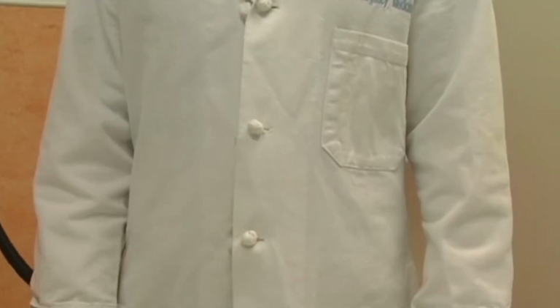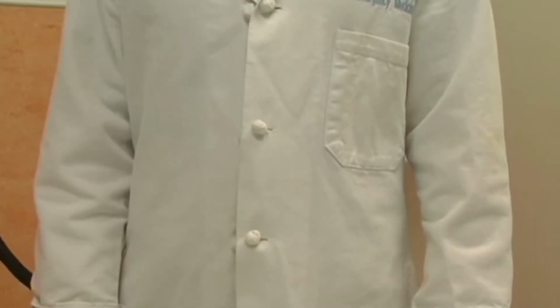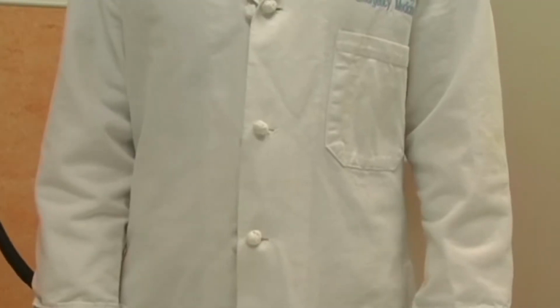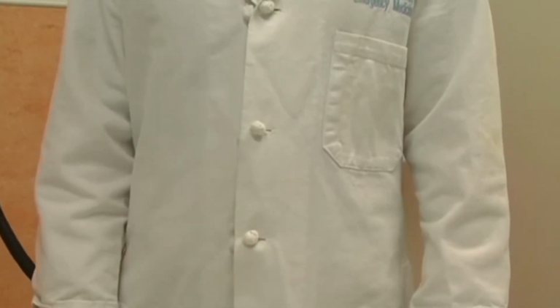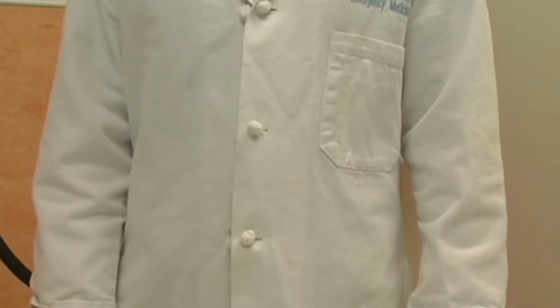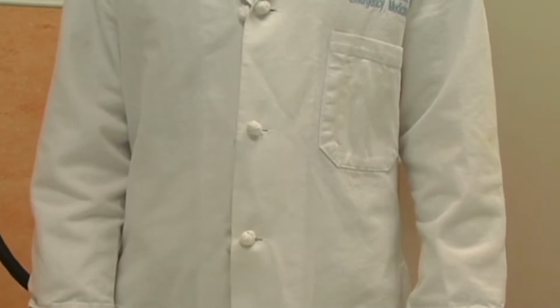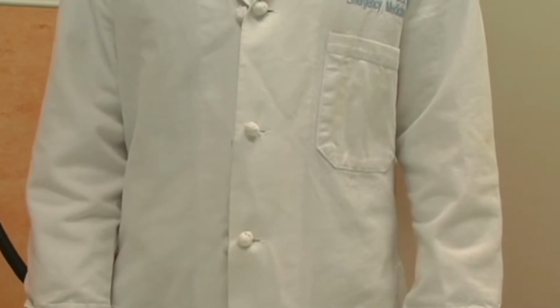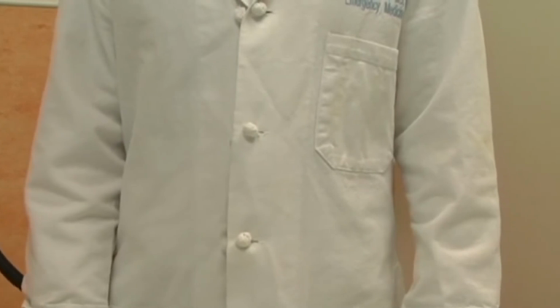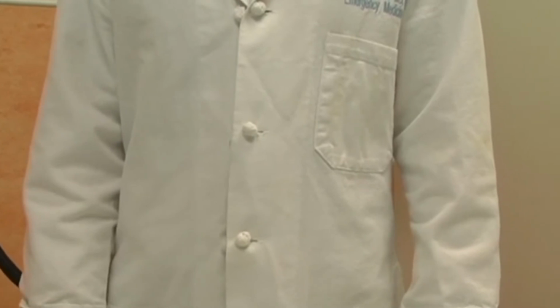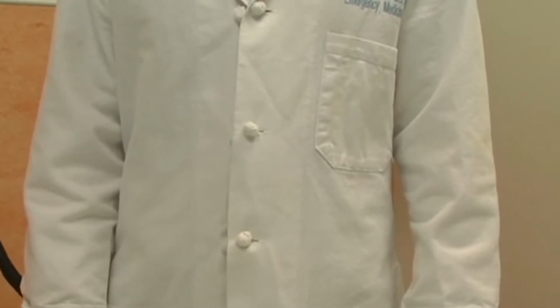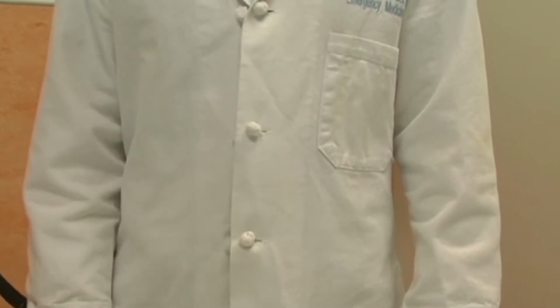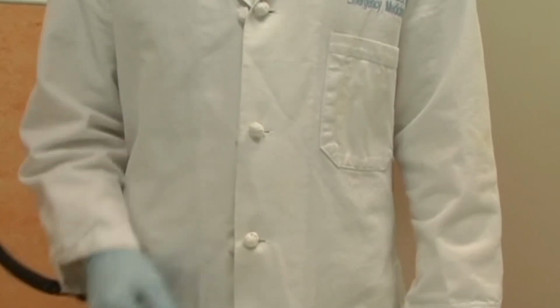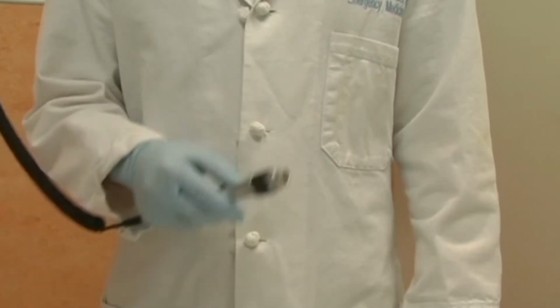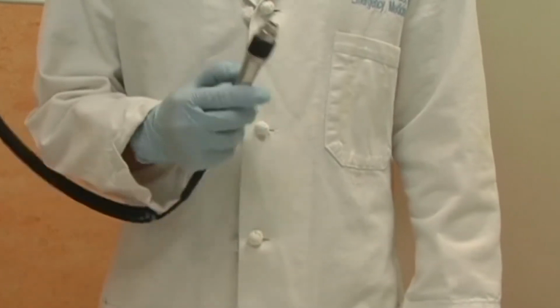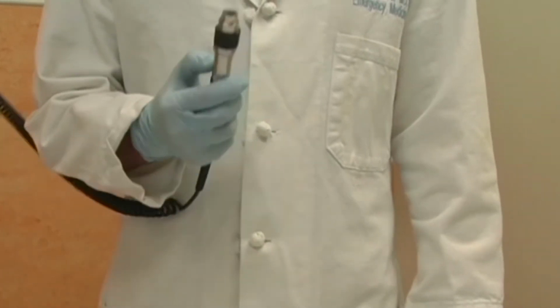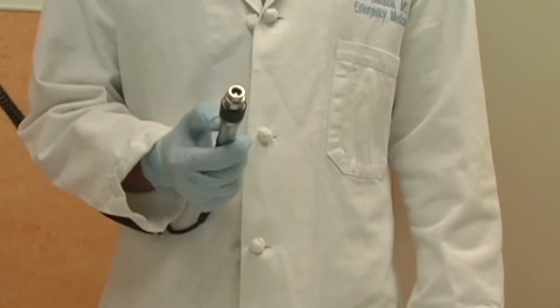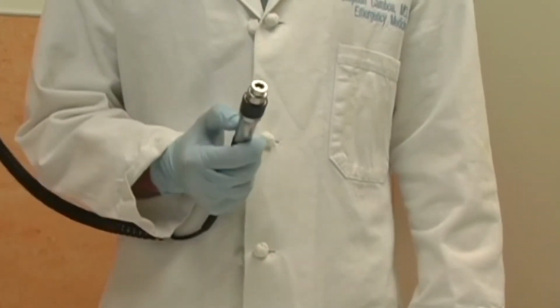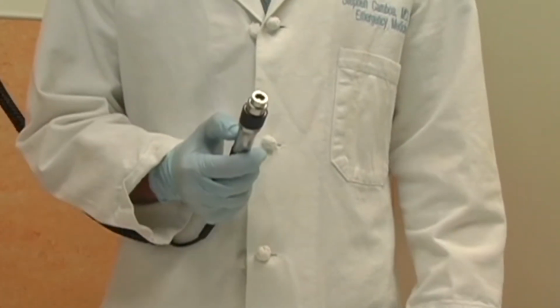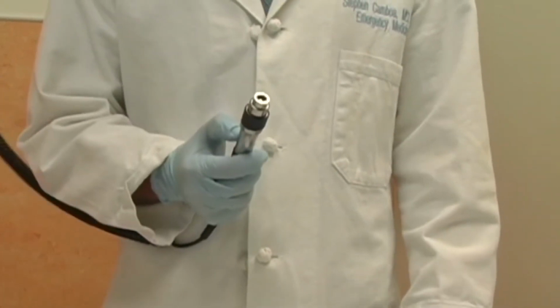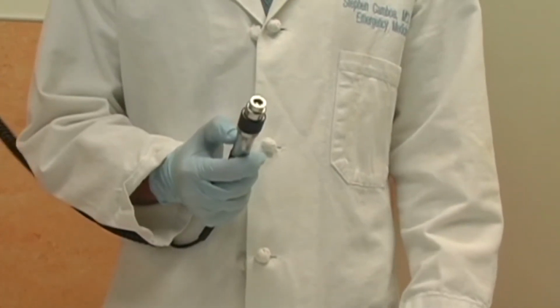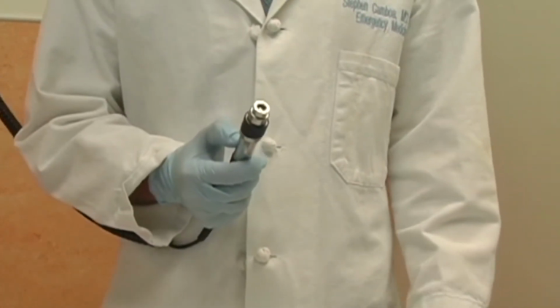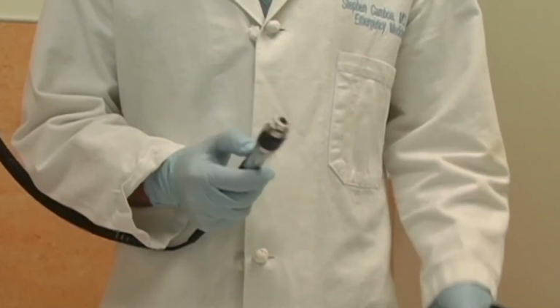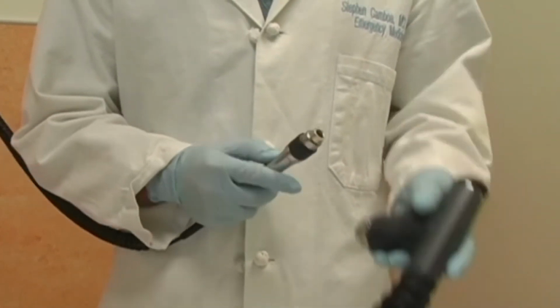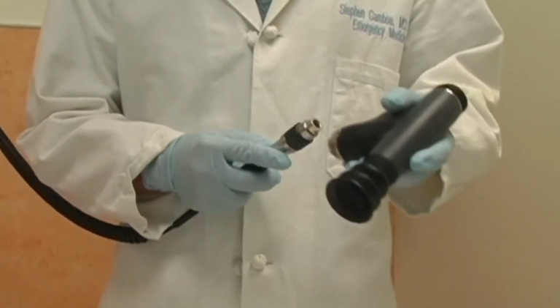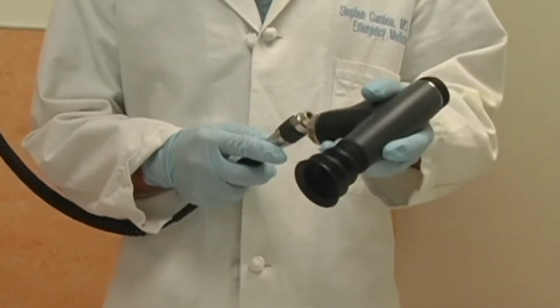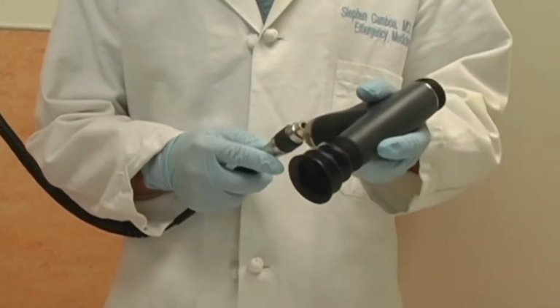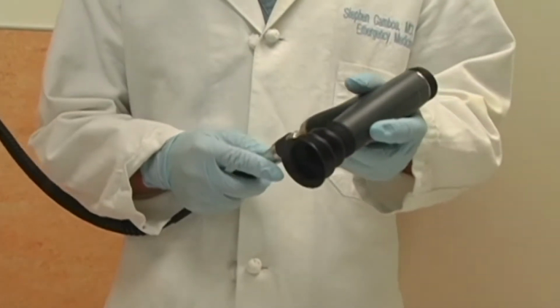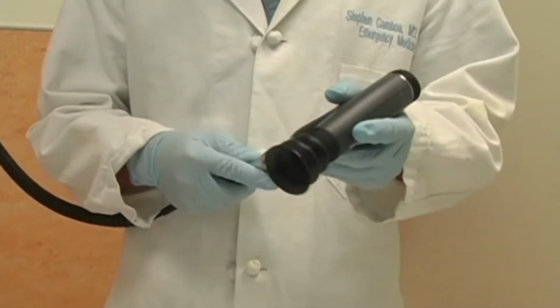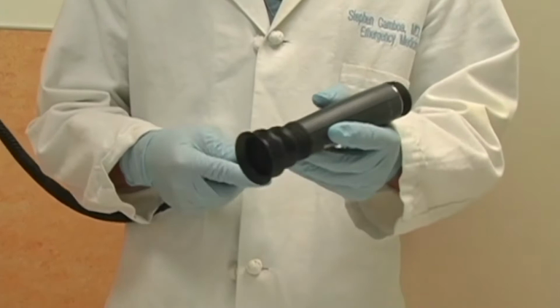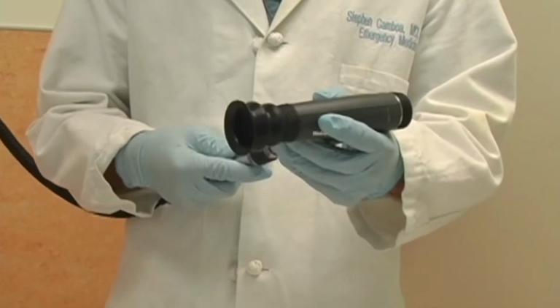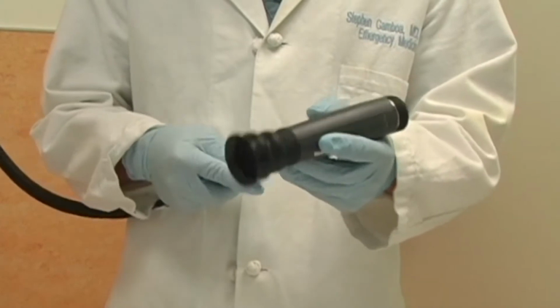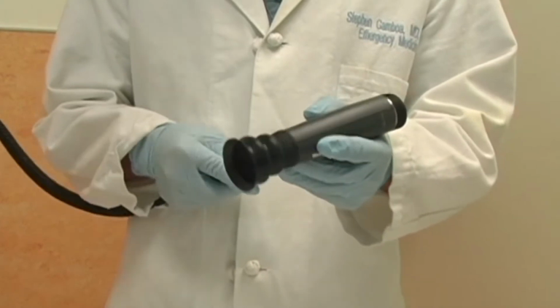You will need the following equipment: the standard Welsh-Allen diagnostic handle and the Panoptic device itself.